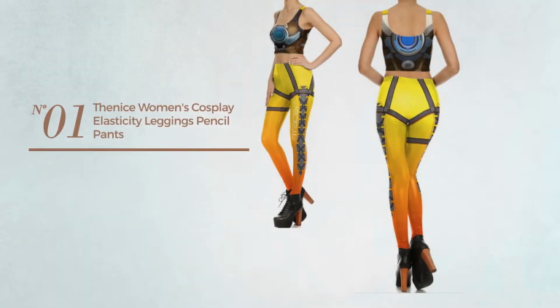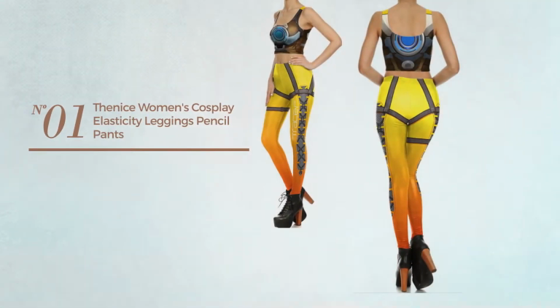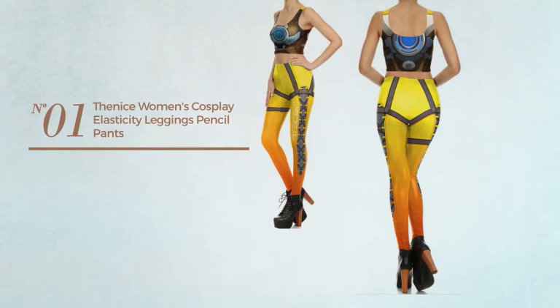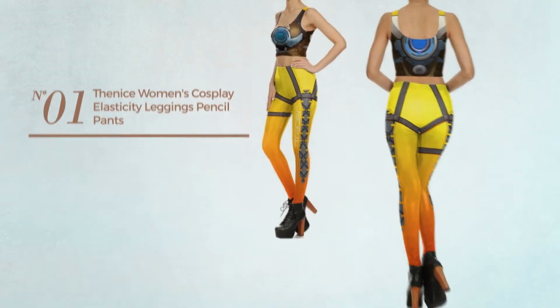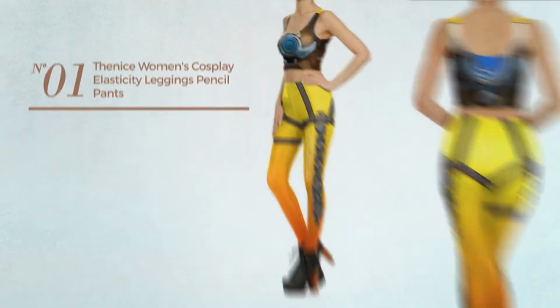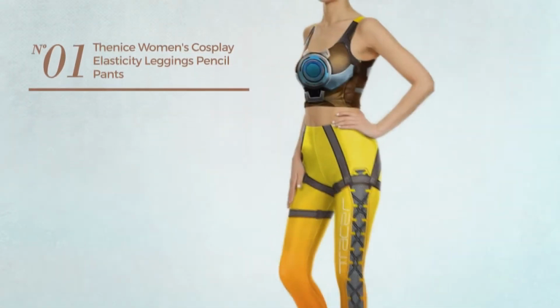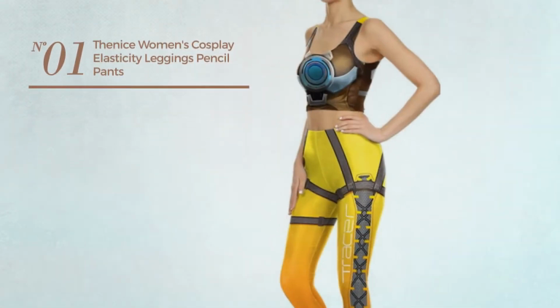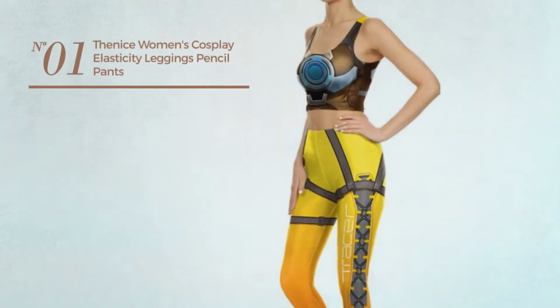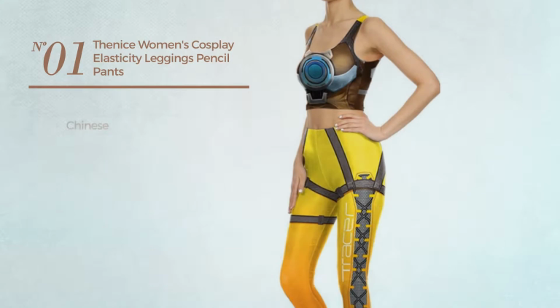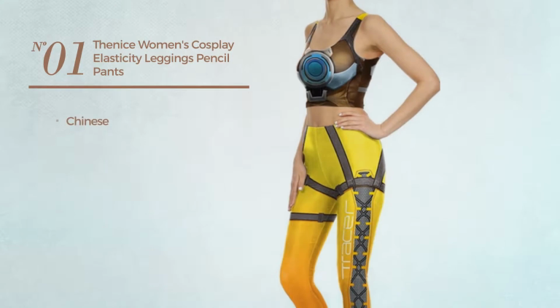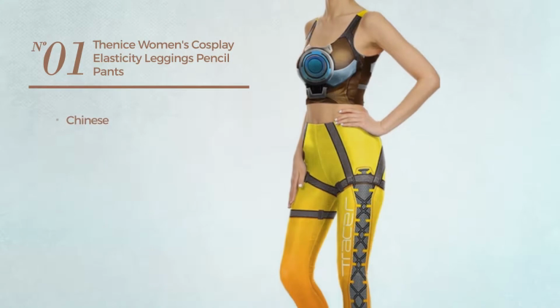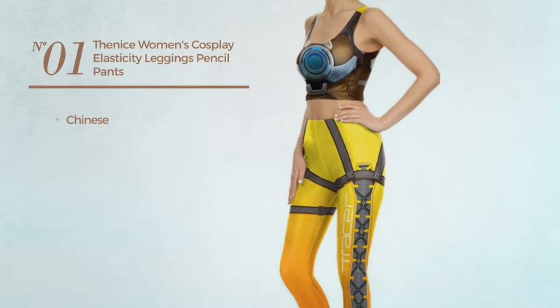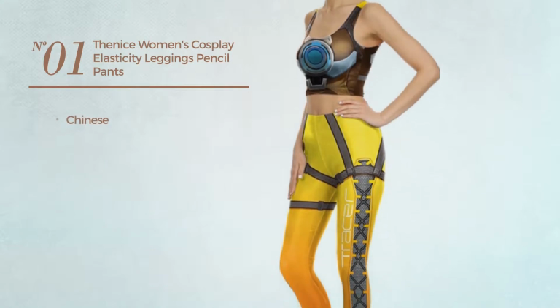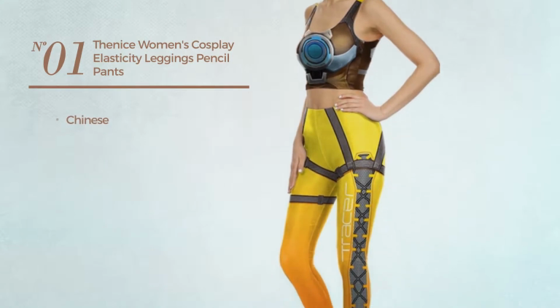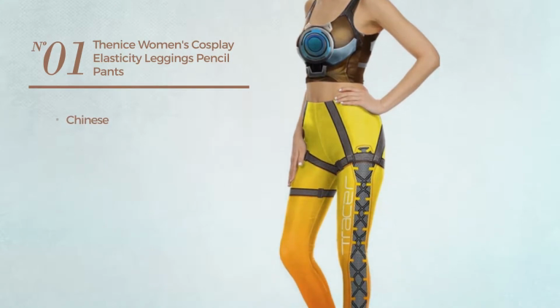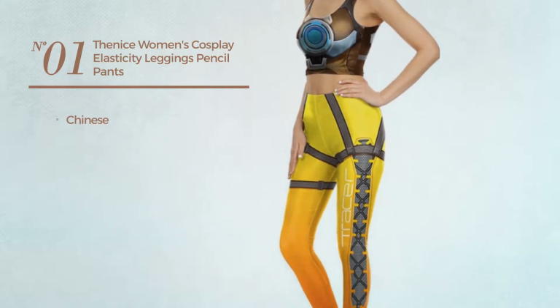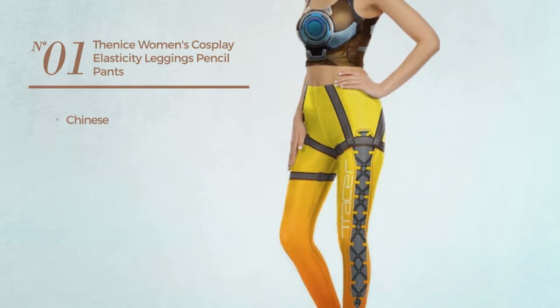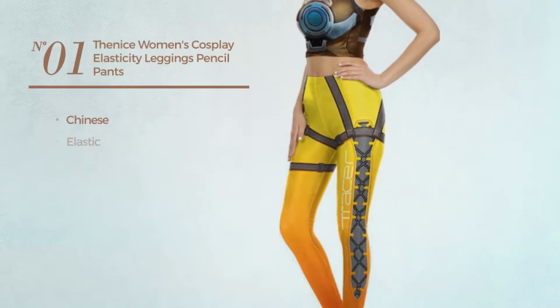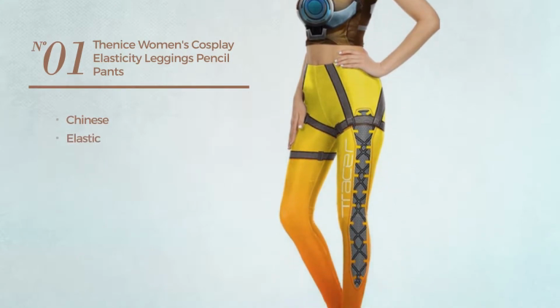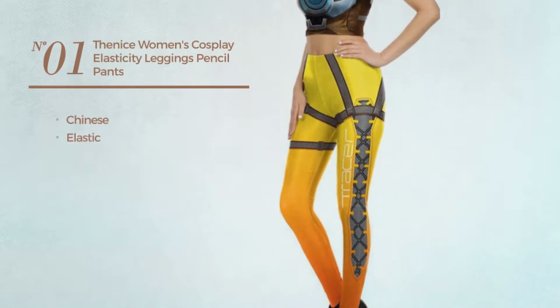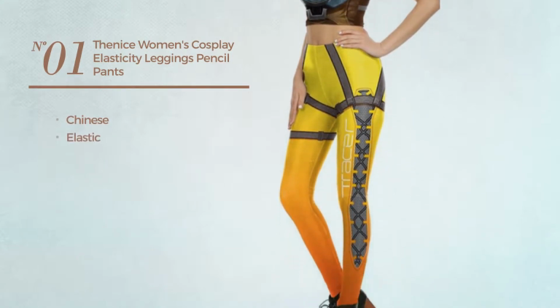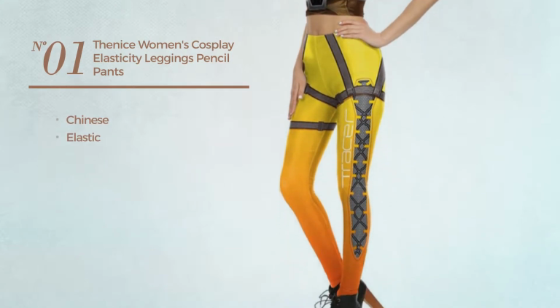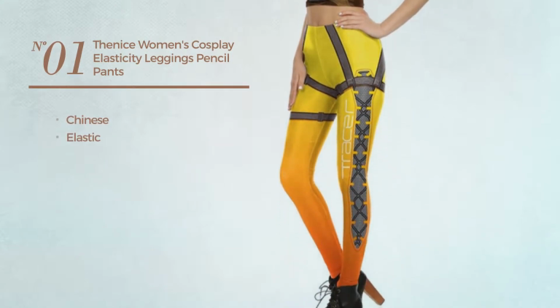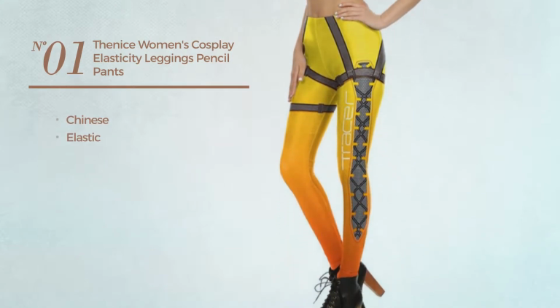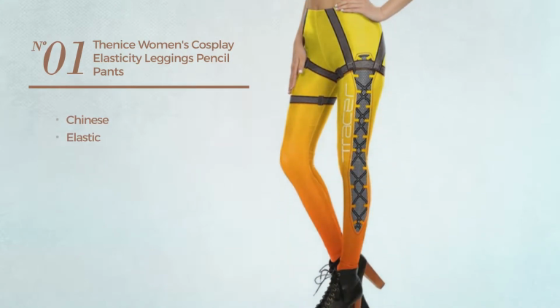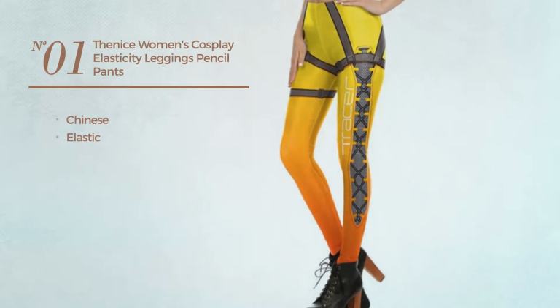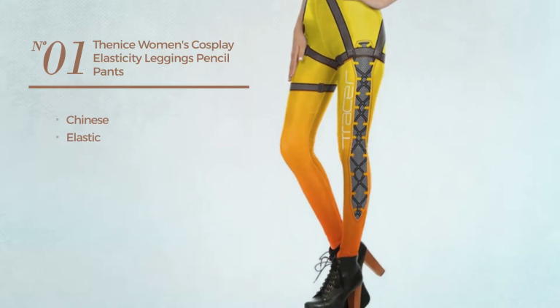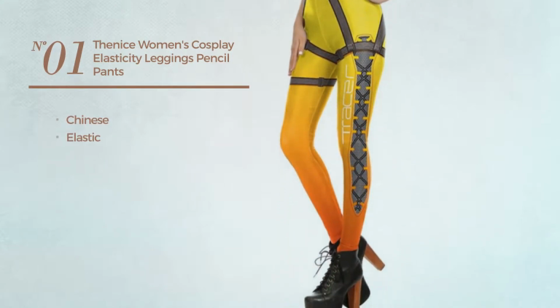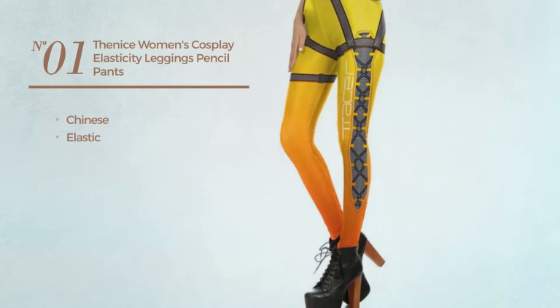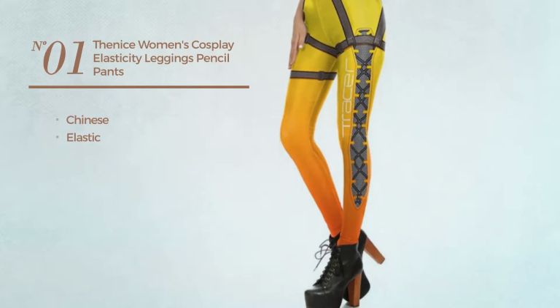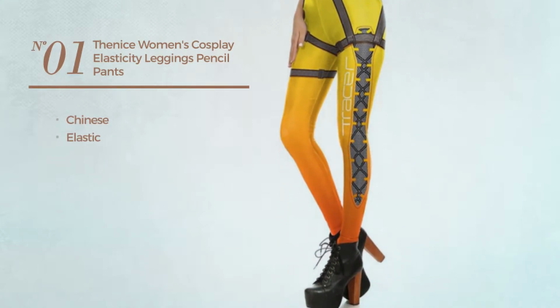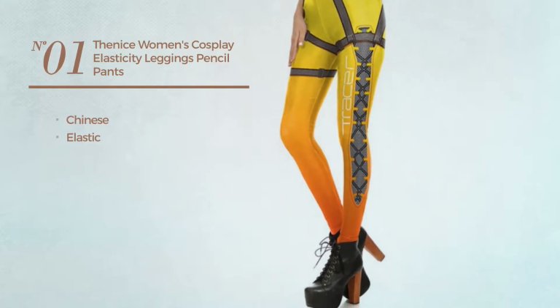Number 1. Featuring a Chinese, made of elastic material. Available in 2 more colors.